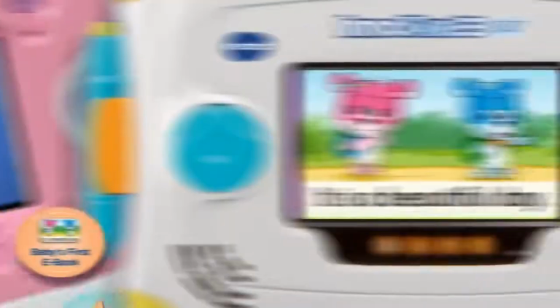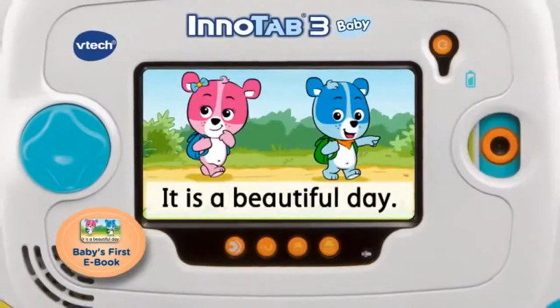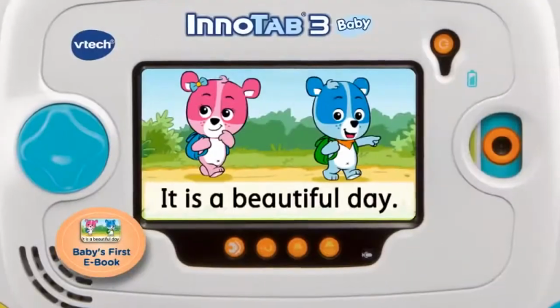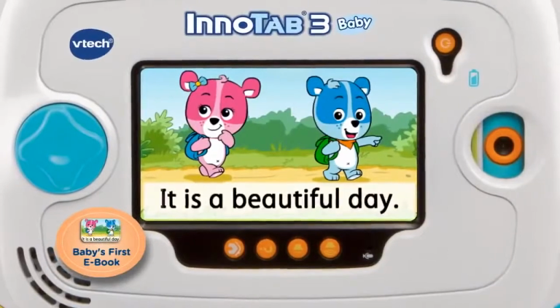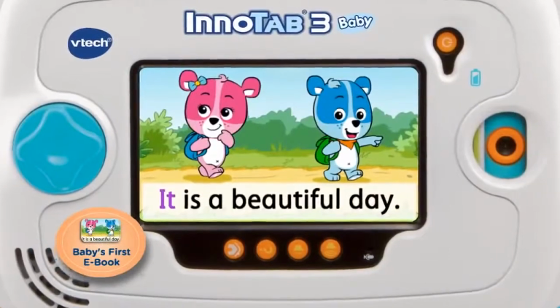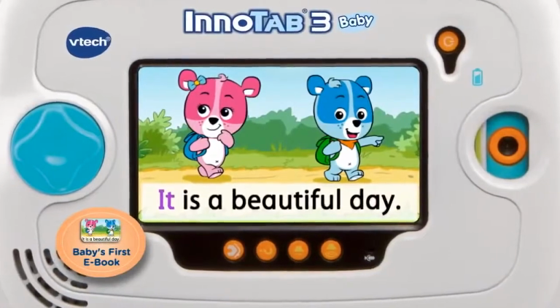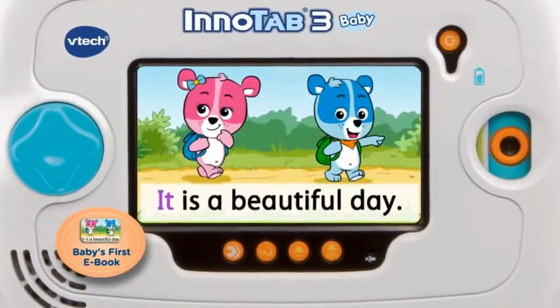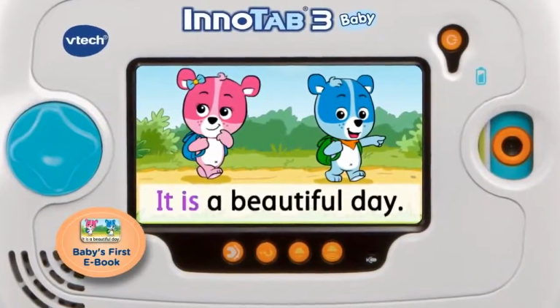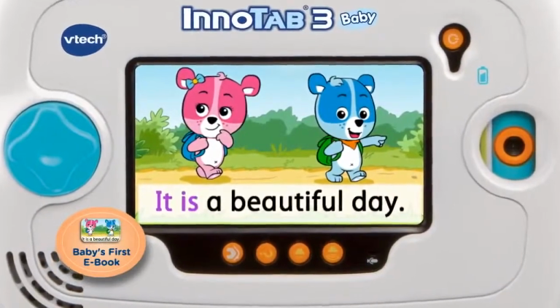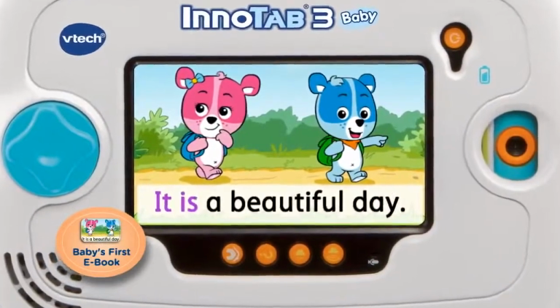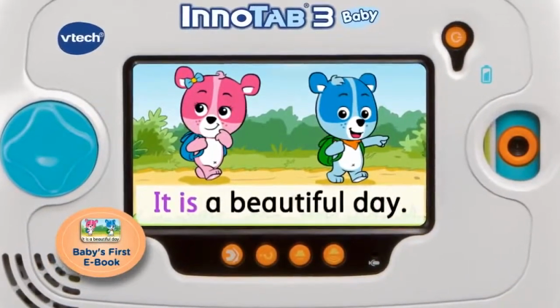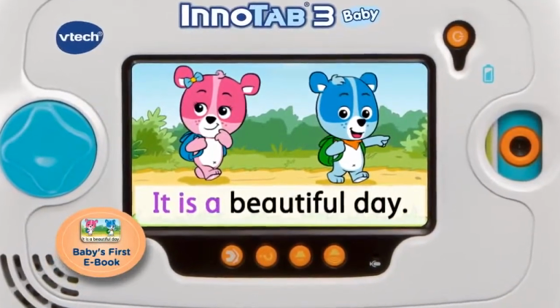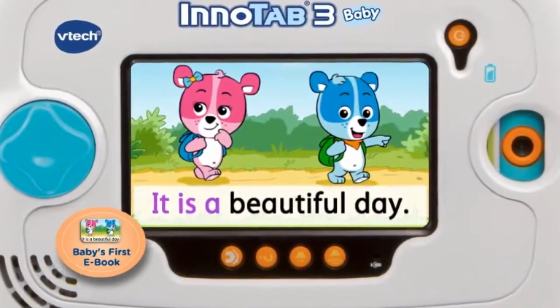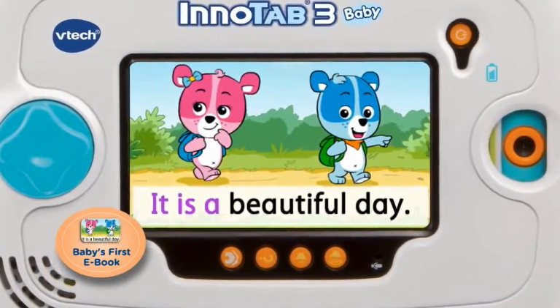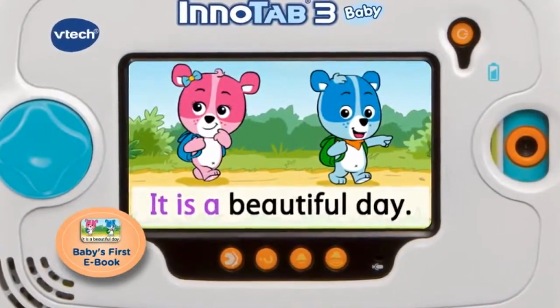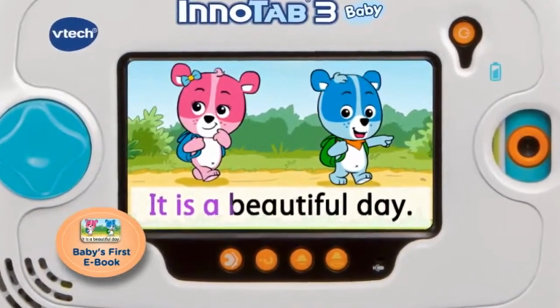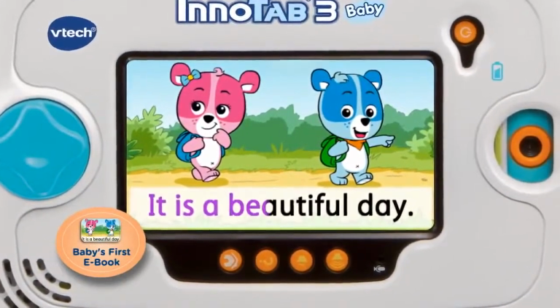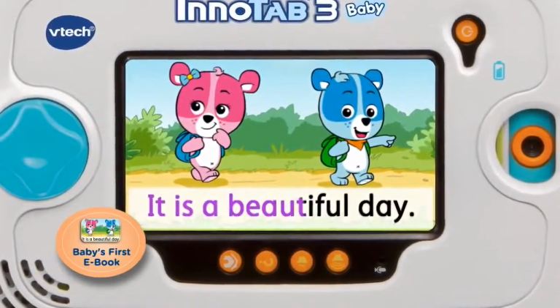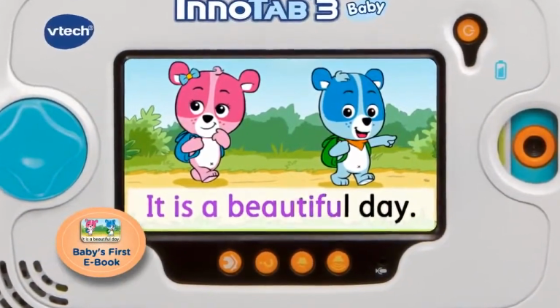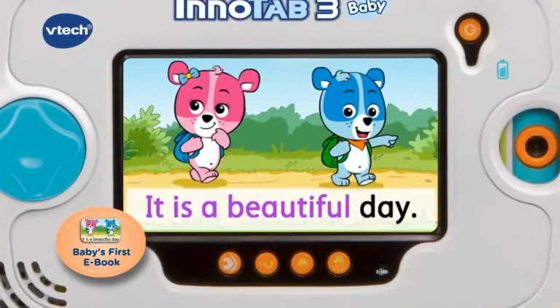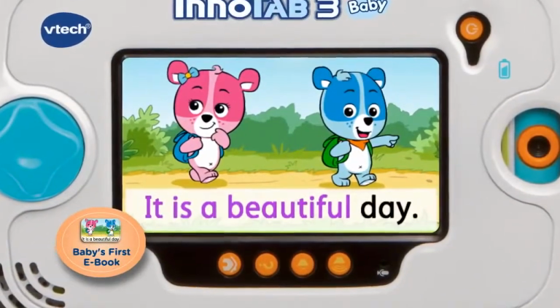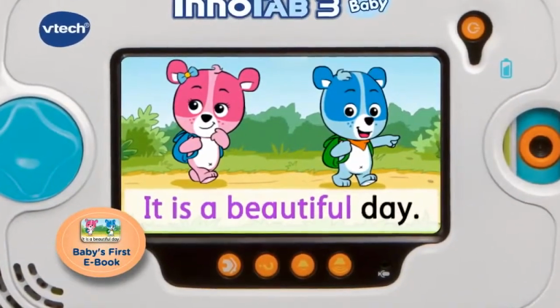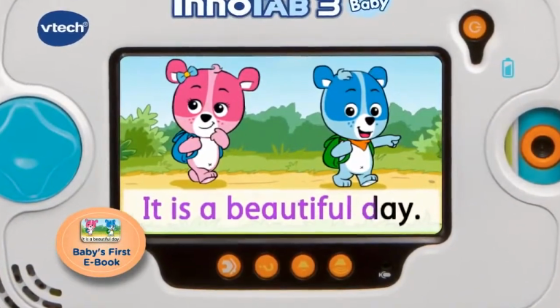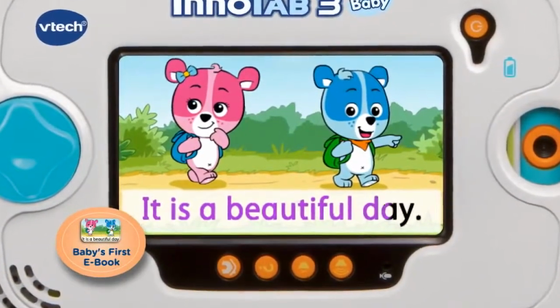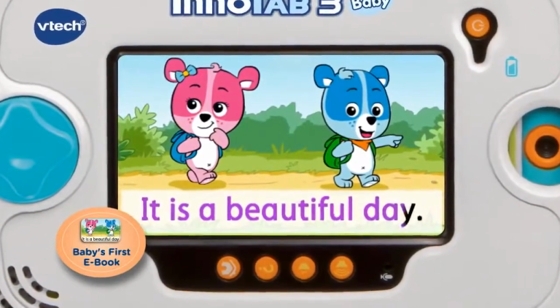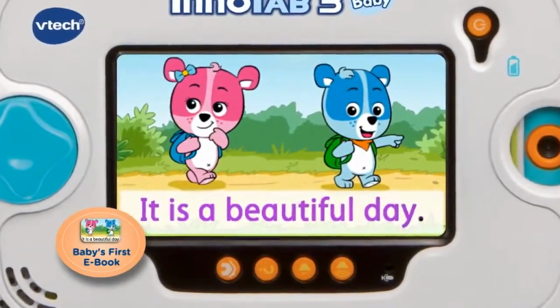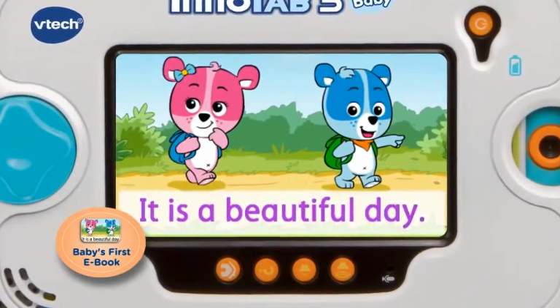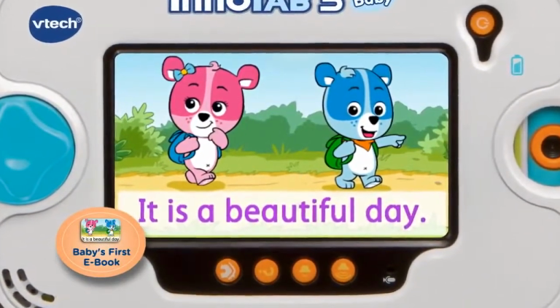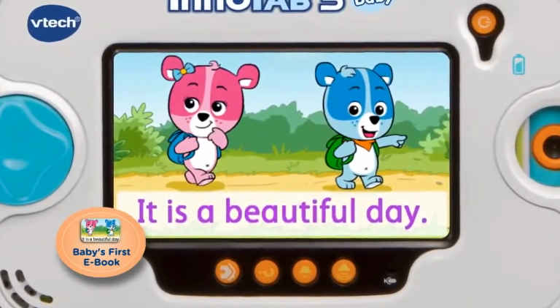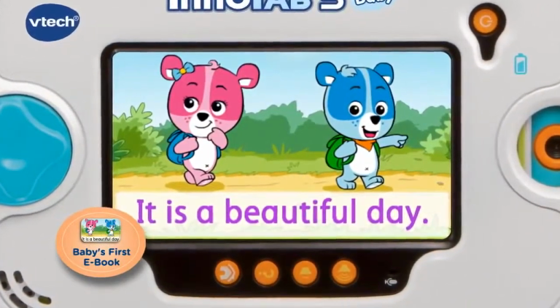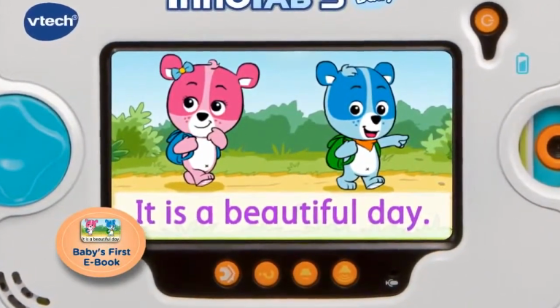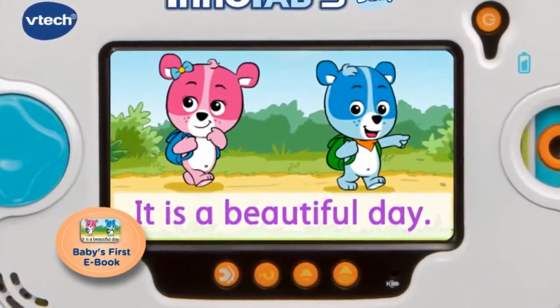The e-reader introduces your child to a short, simple story in Cody and Cora Explore the Forest.